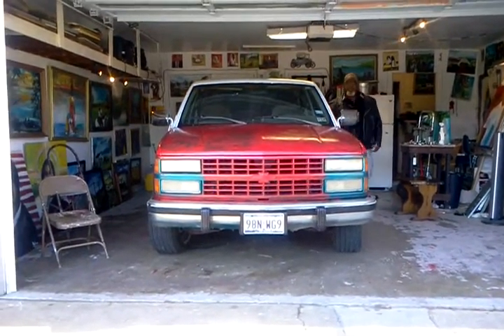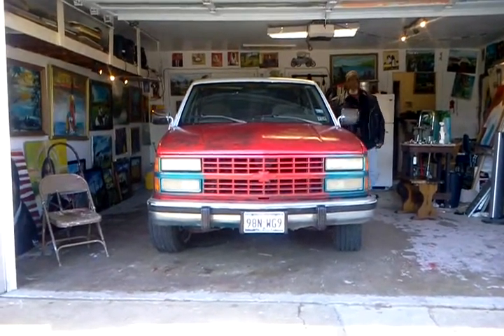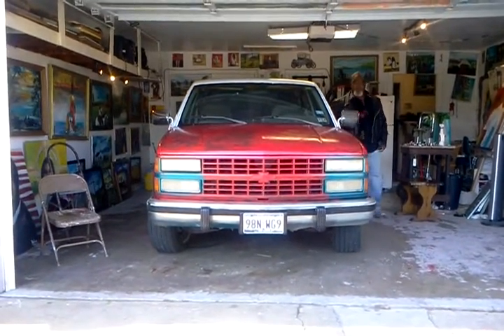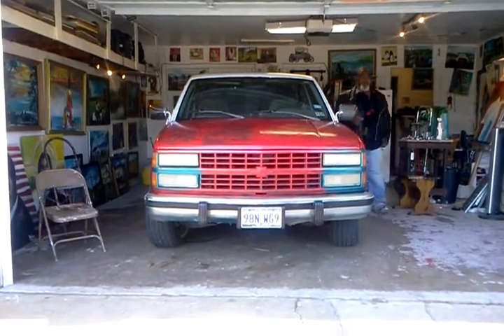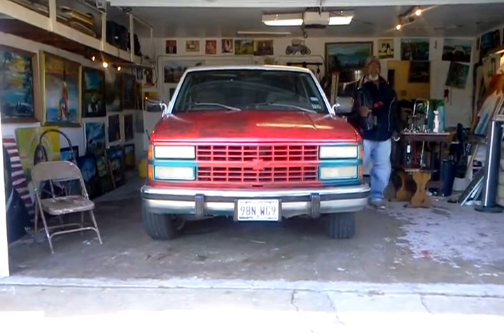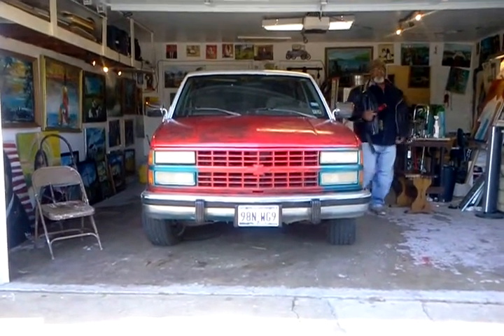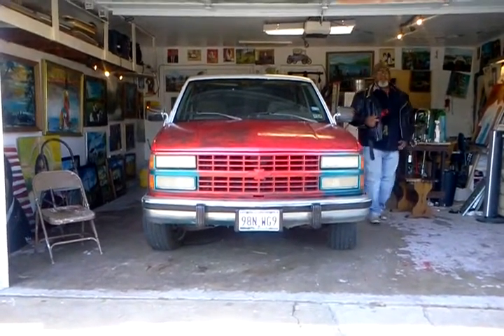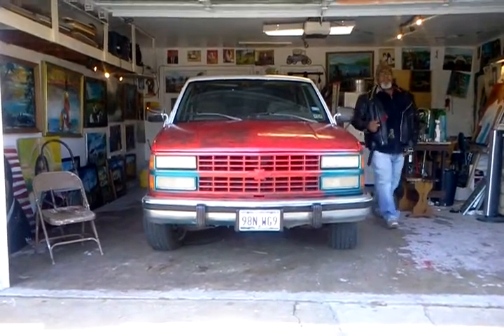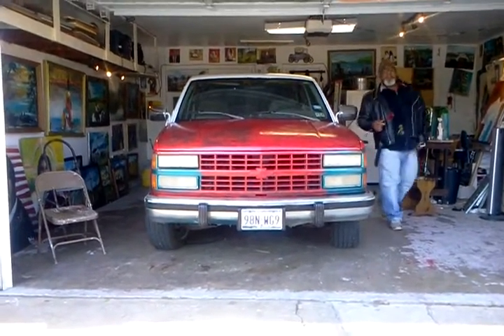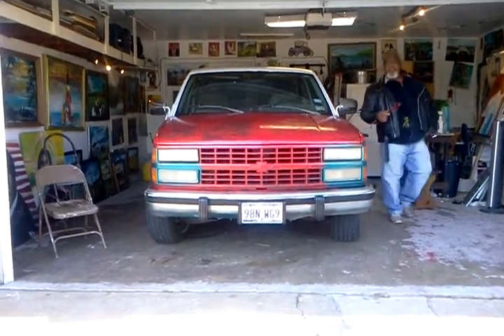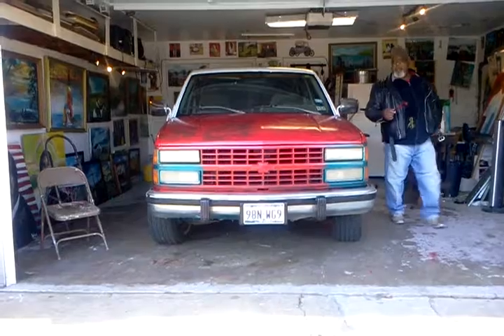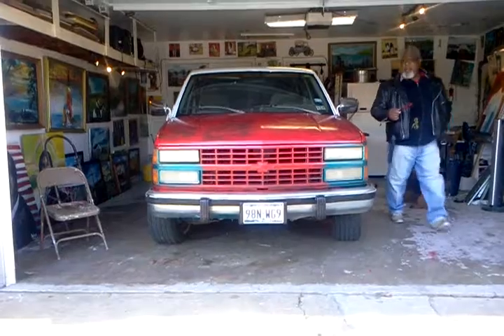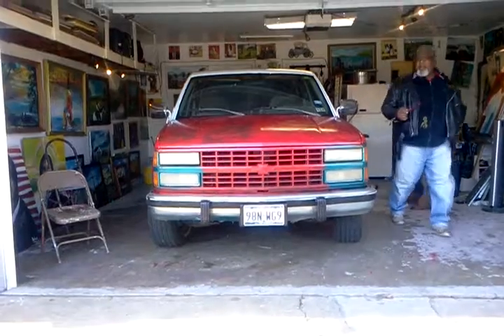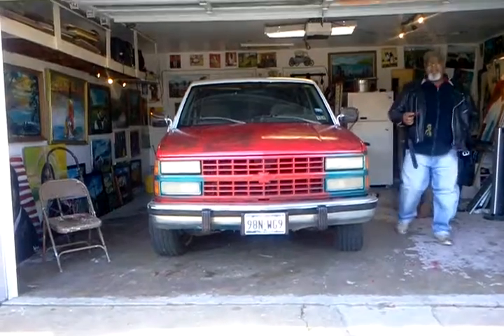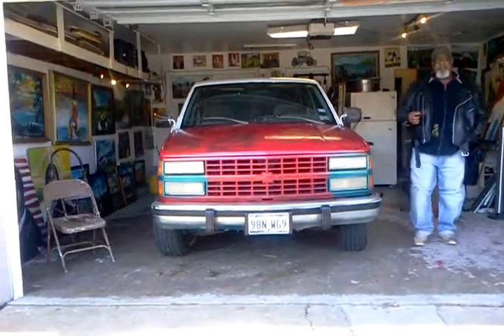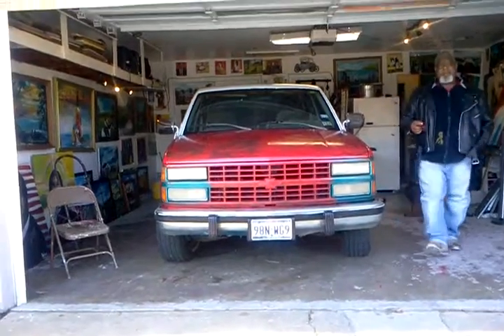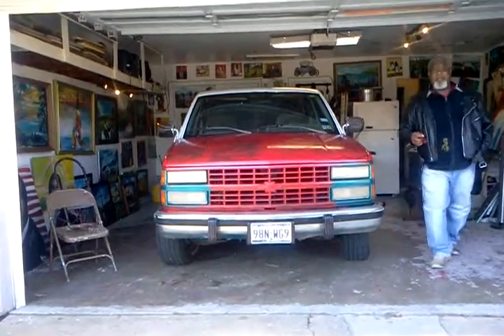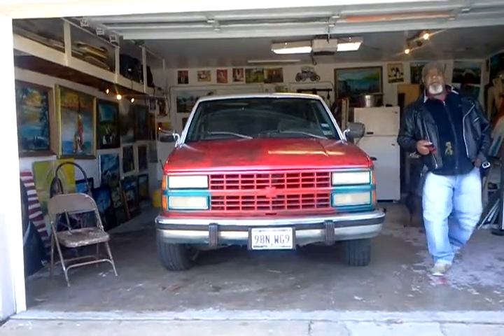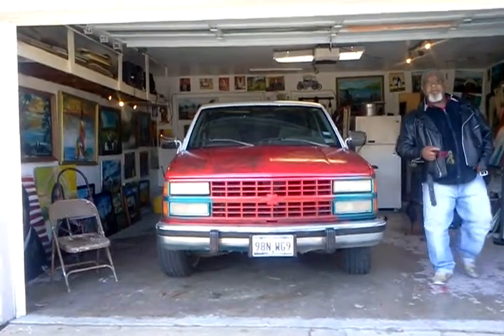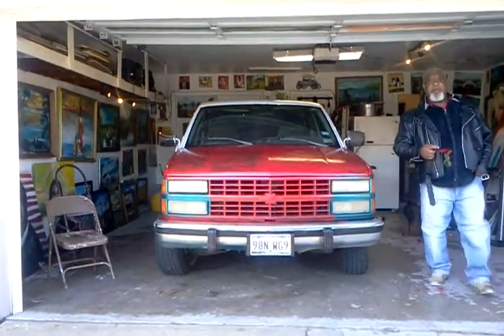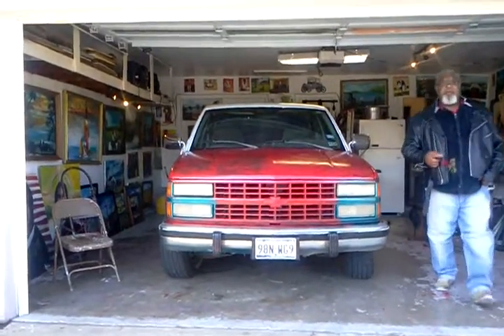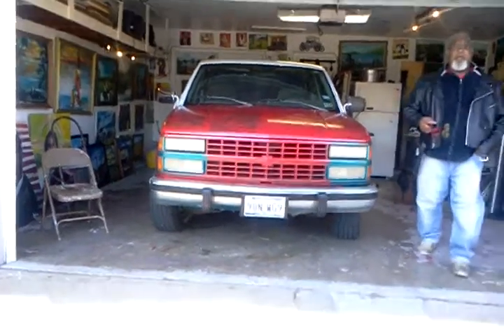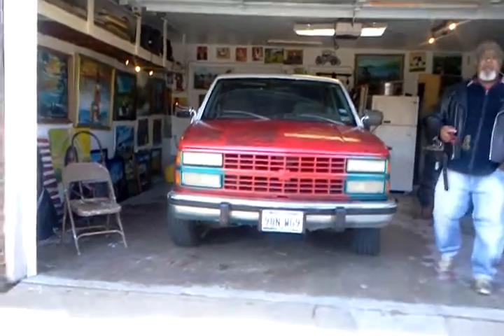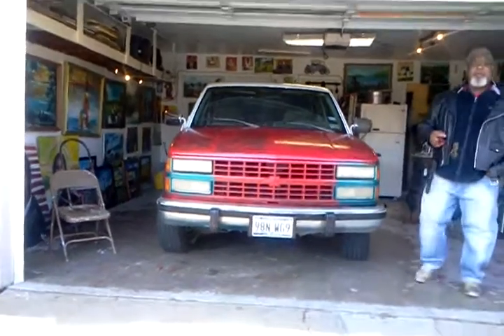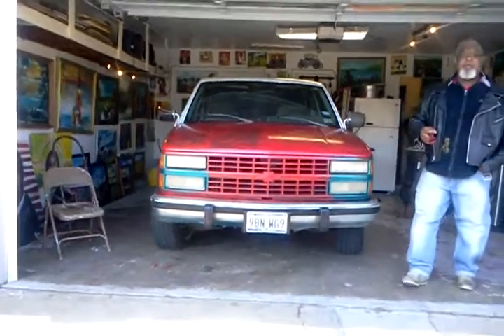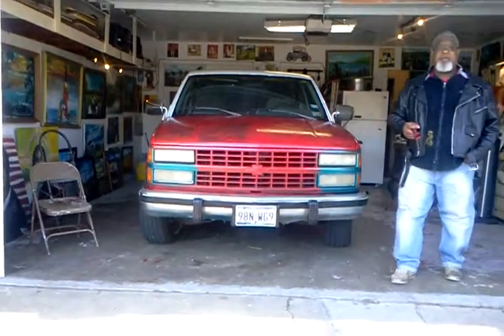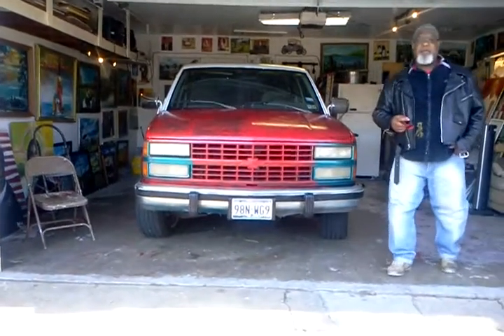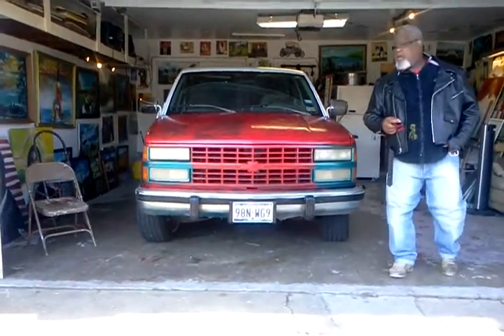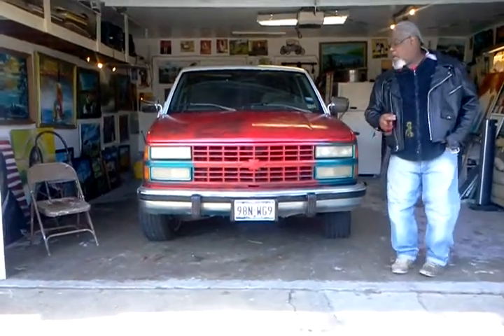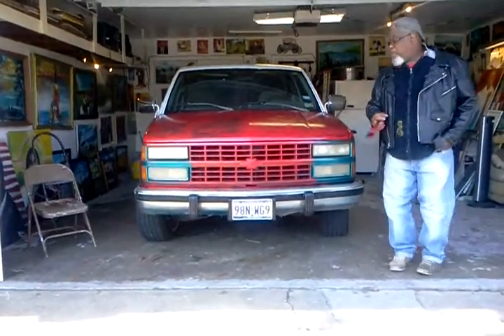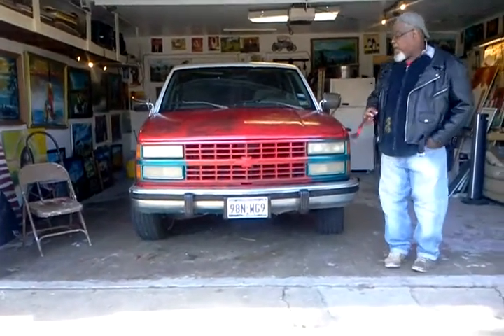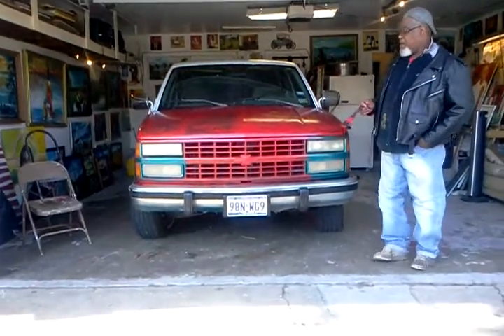You ready, Trey? Yeah, I'm ready. It's on. I'm back.